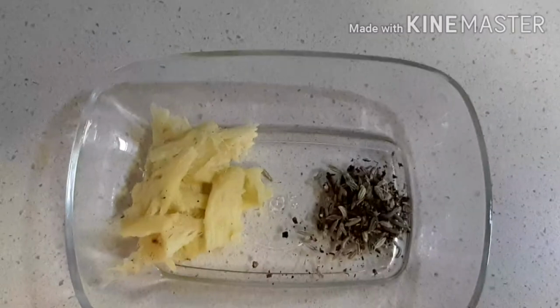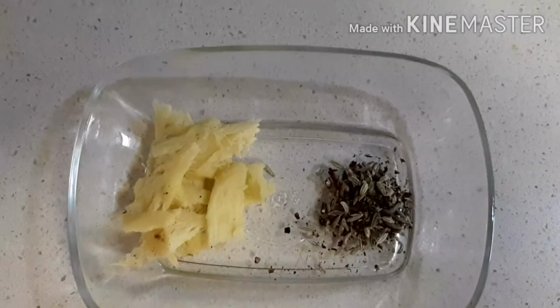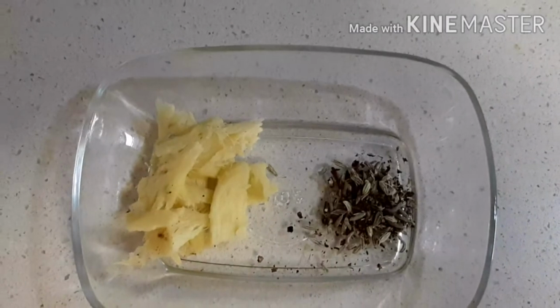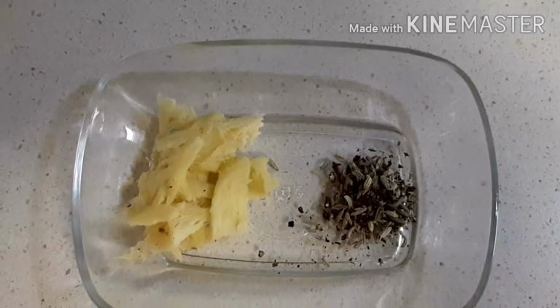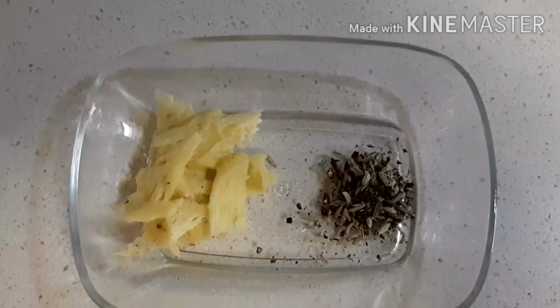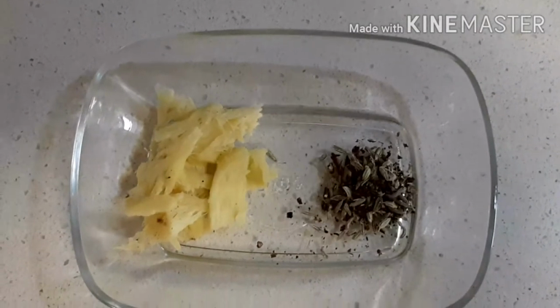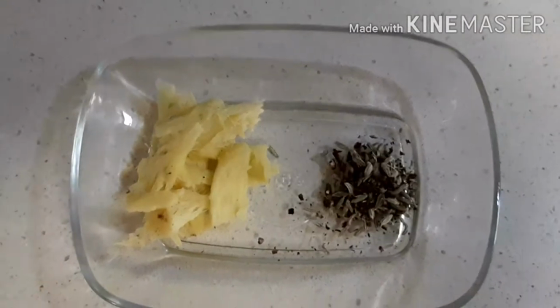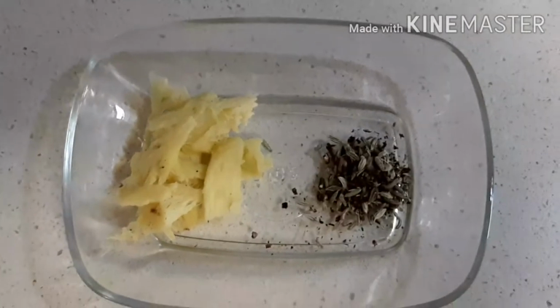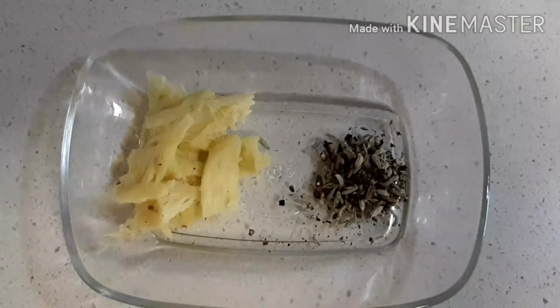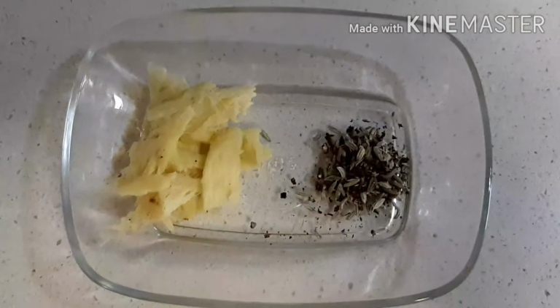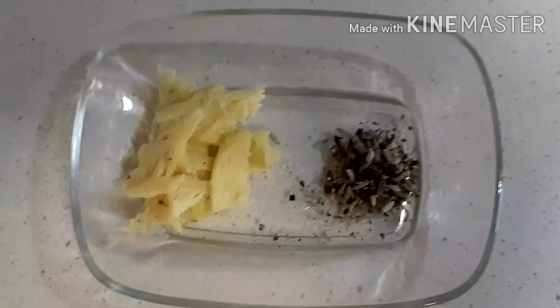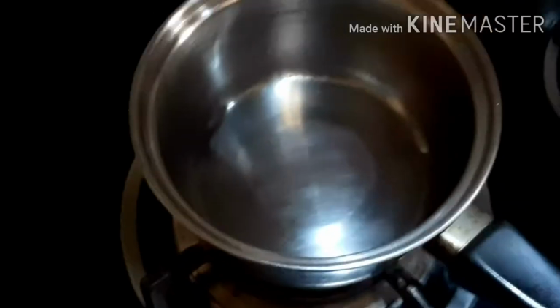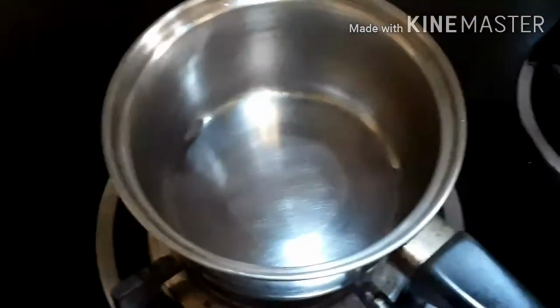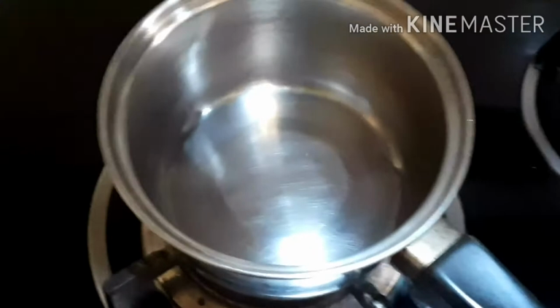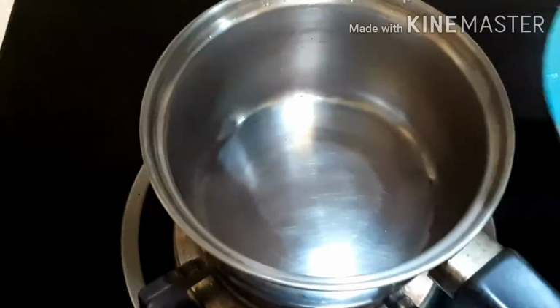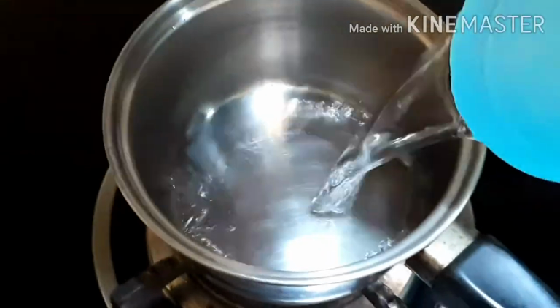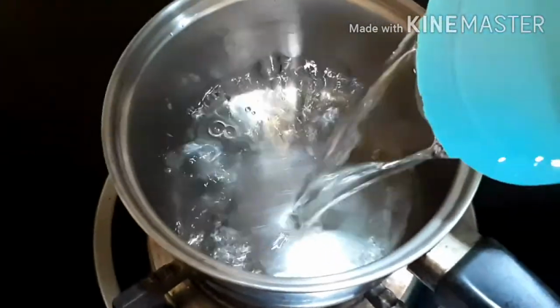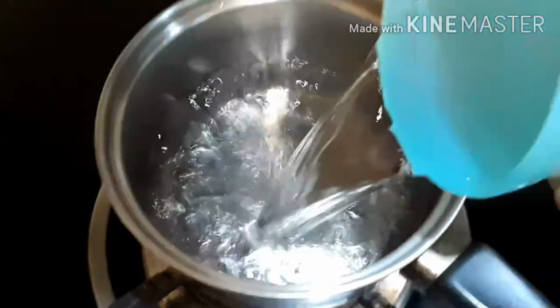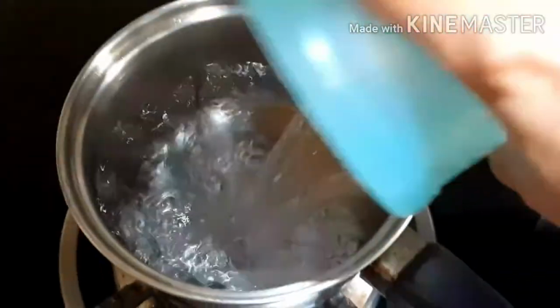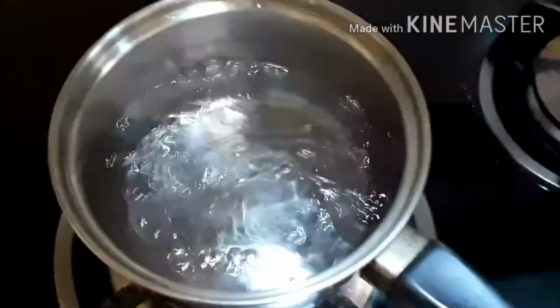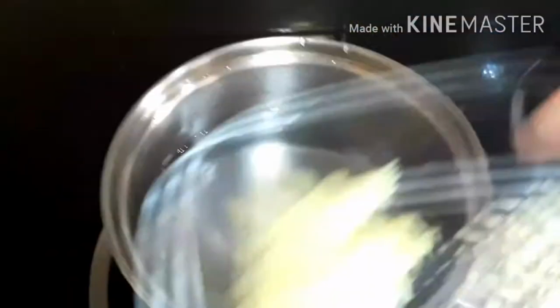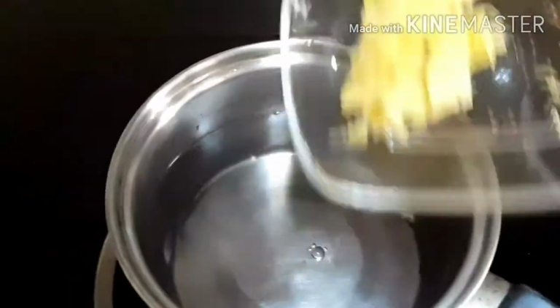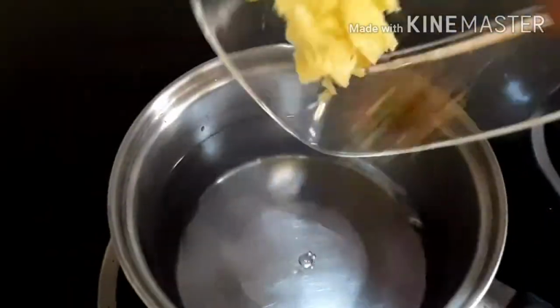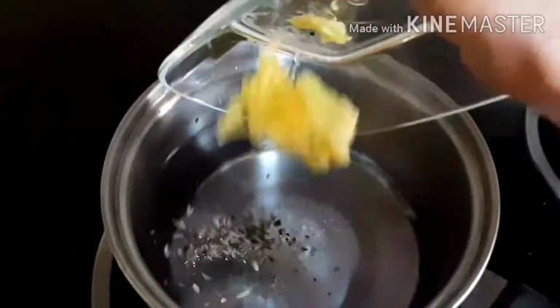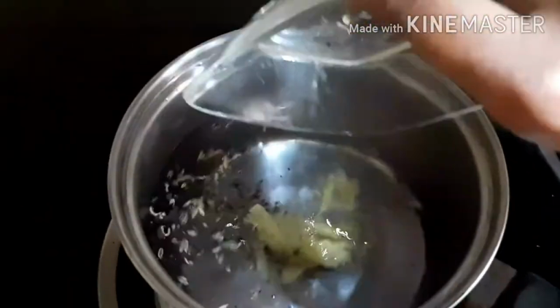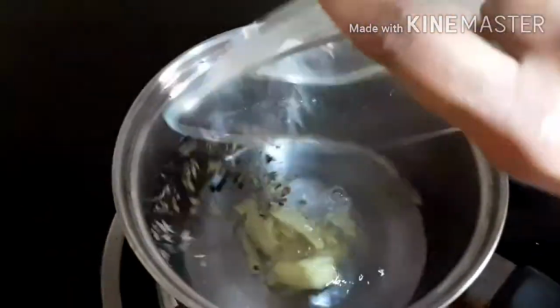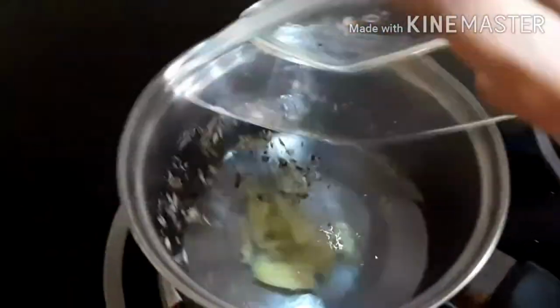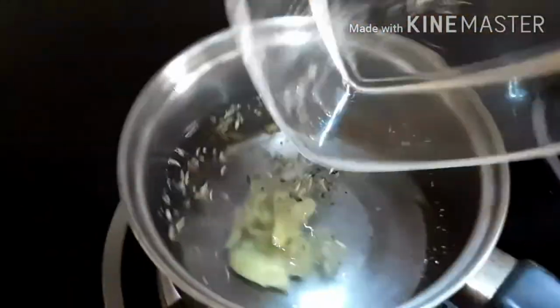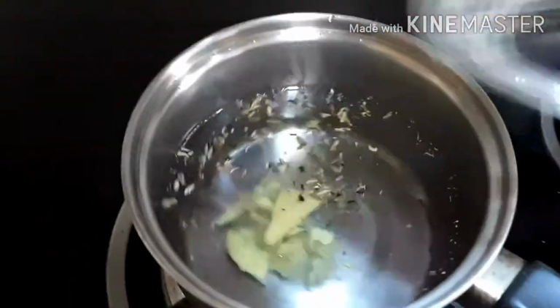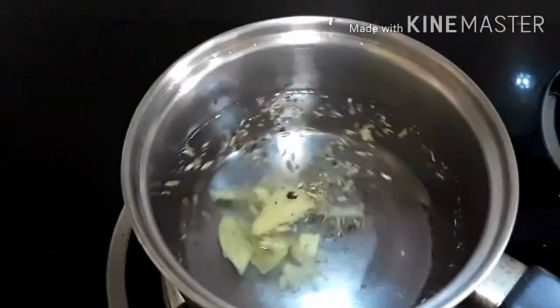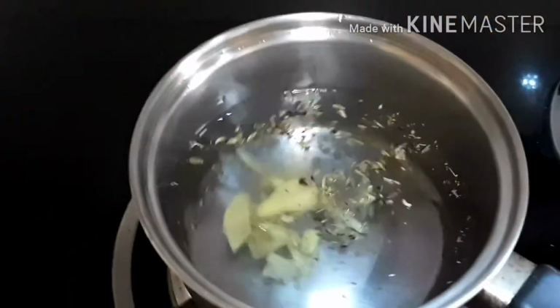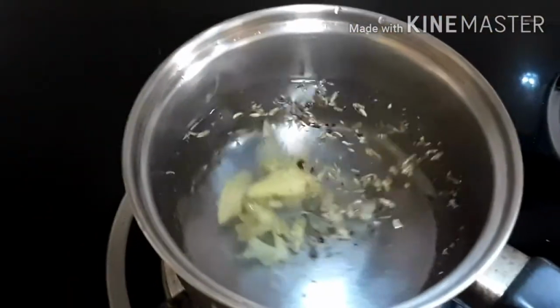Now crush them all. Take a pan, add two cups of water, and add the crushed mixture.